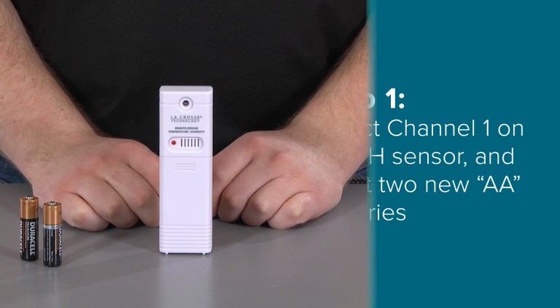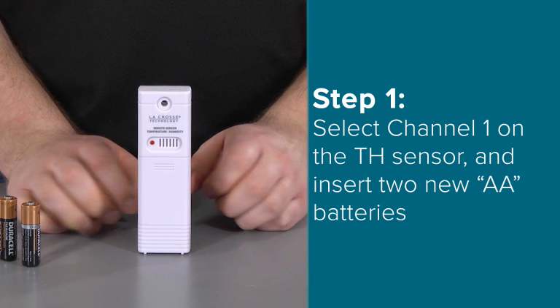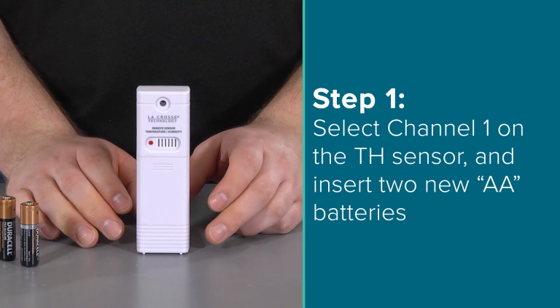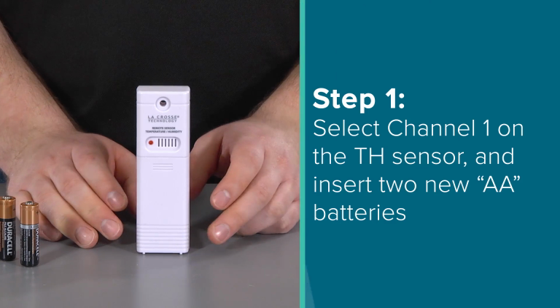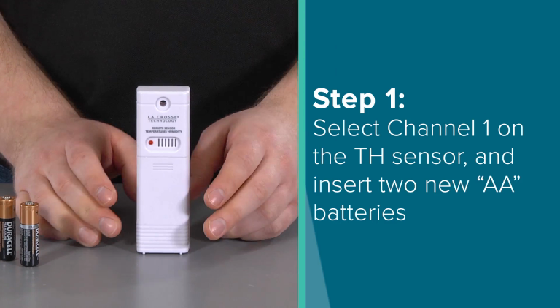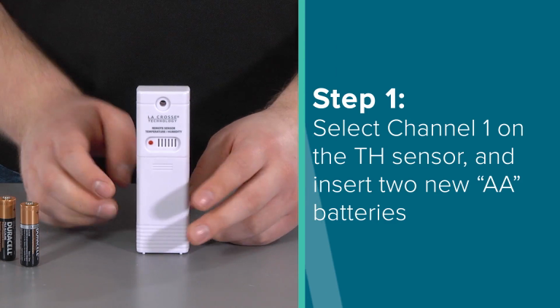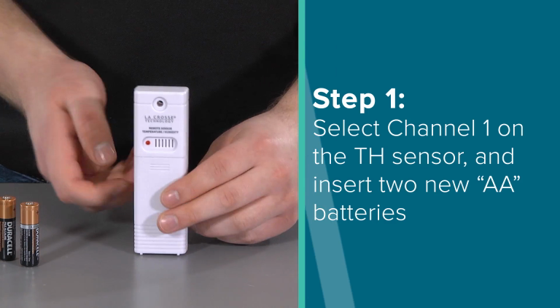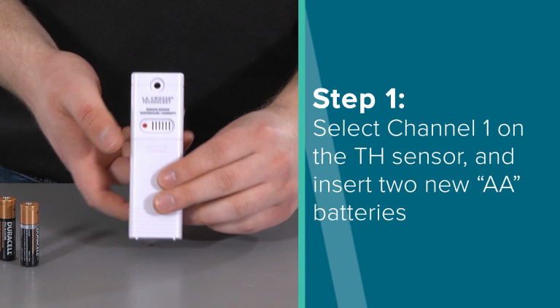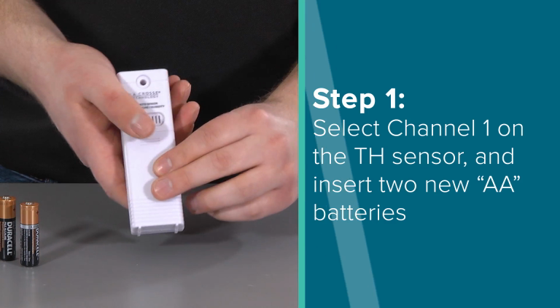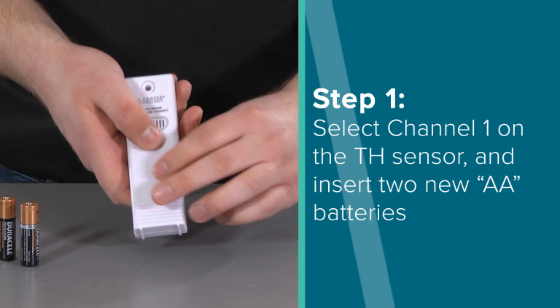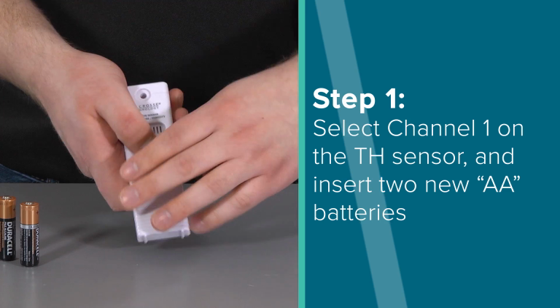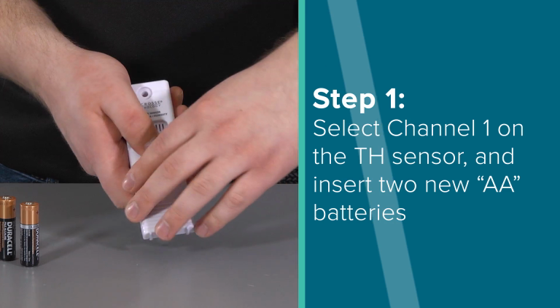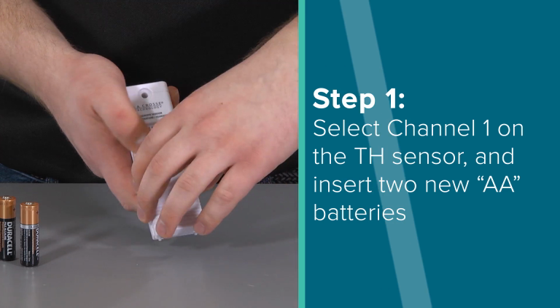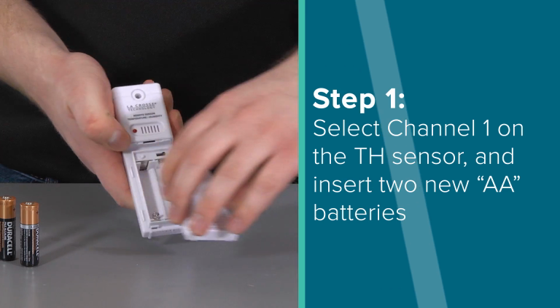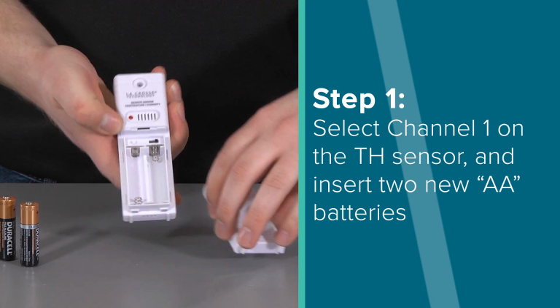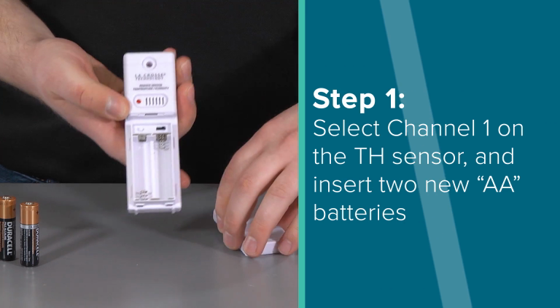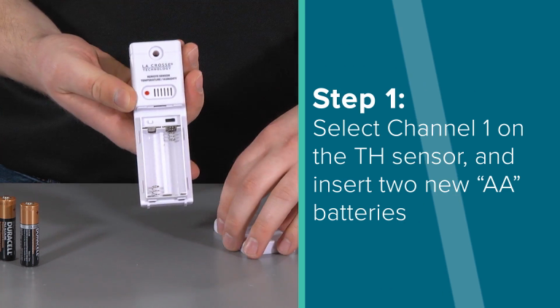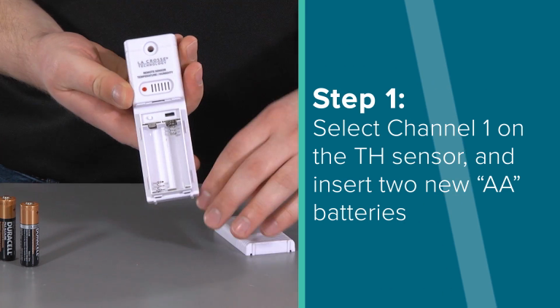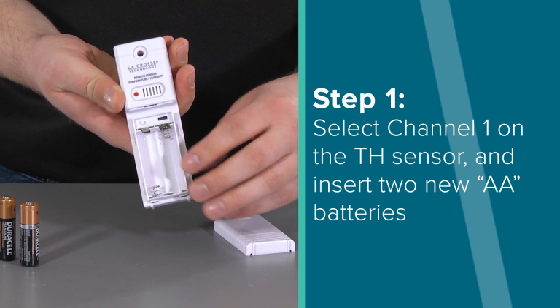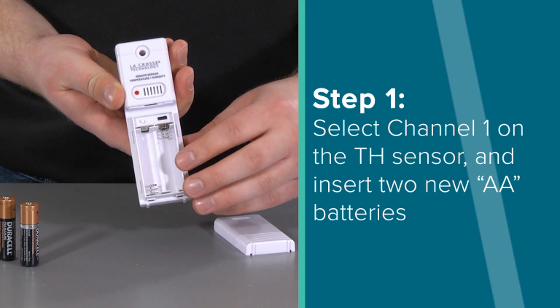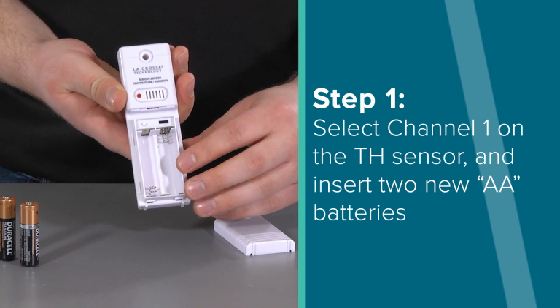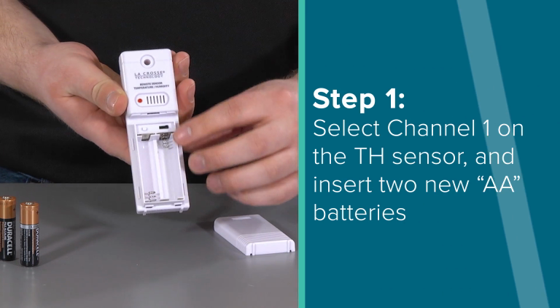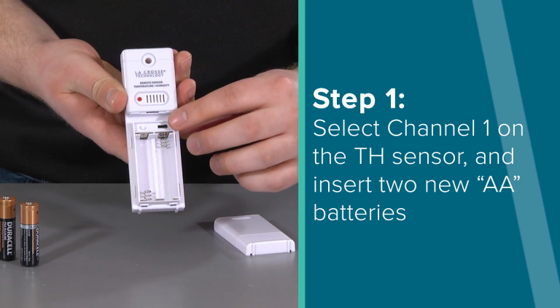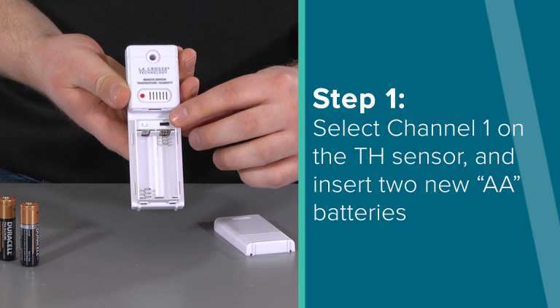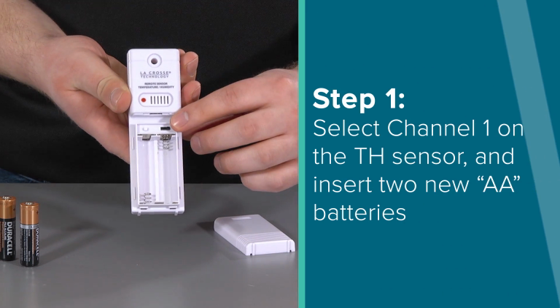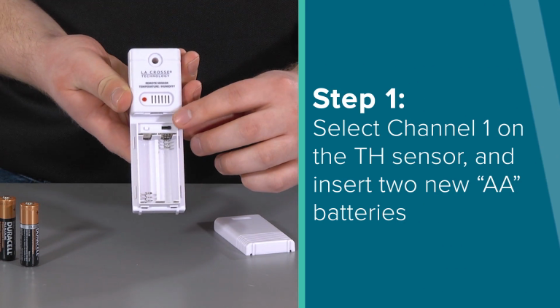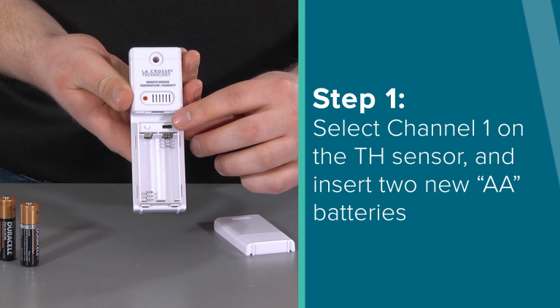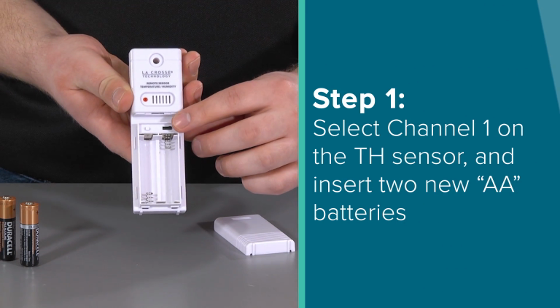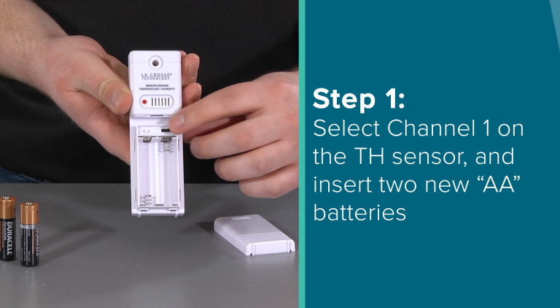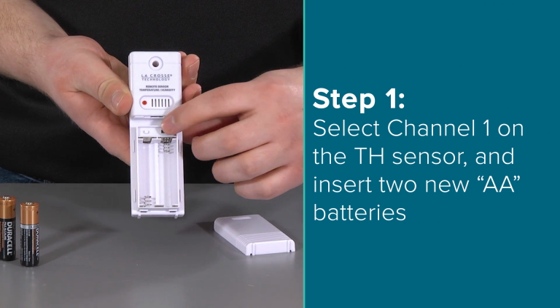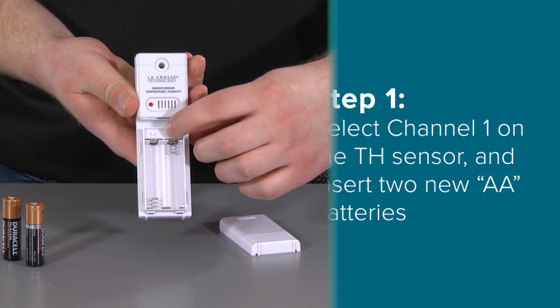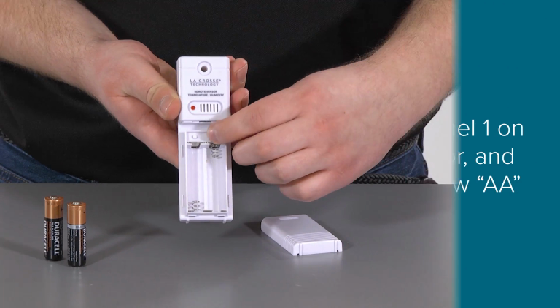Step 1. Make sure channel 1 is selected on the outdoor TH or thermo-hygro sensor.